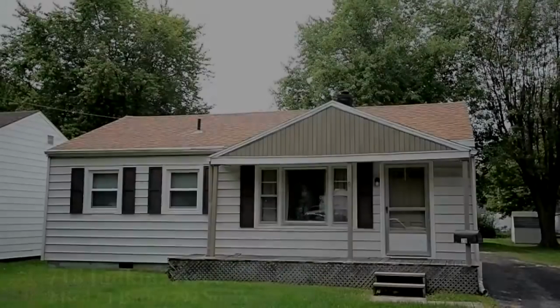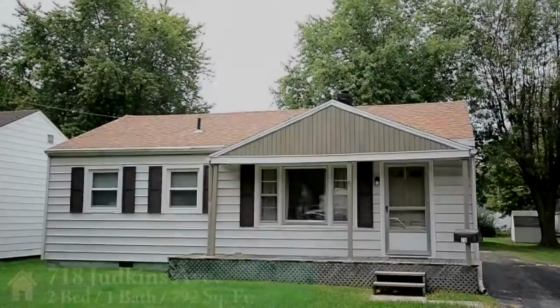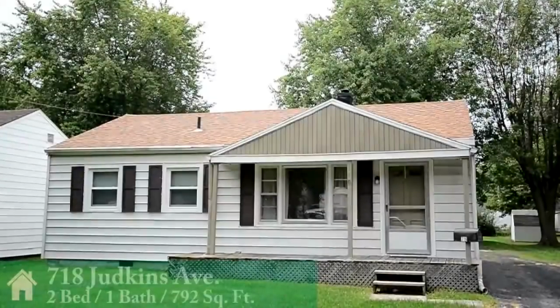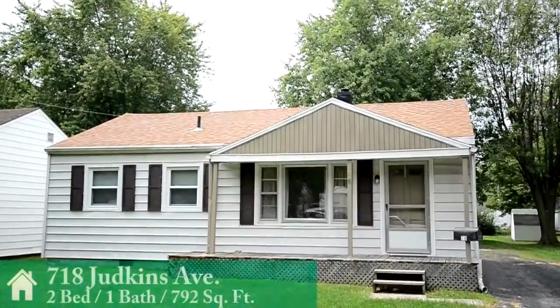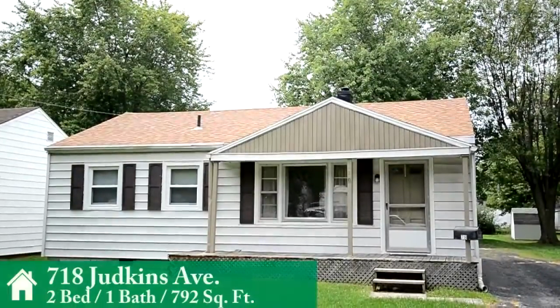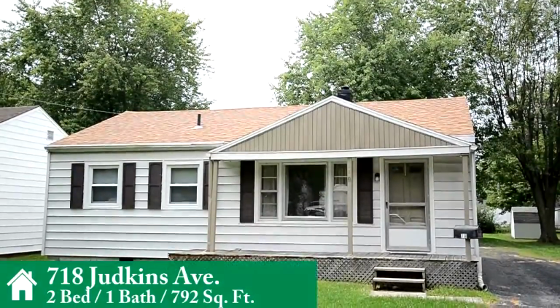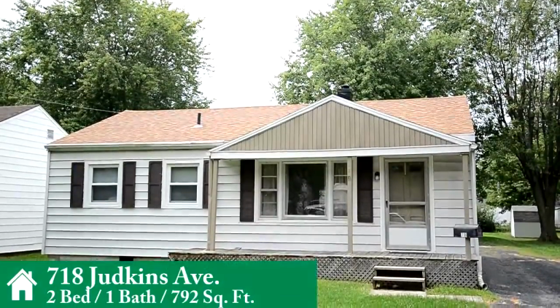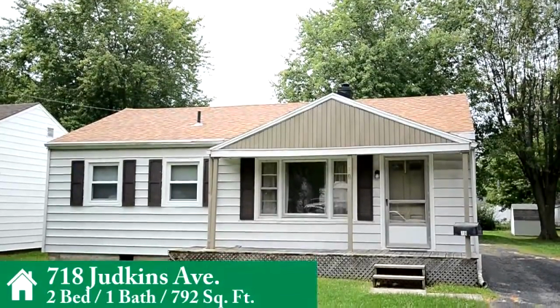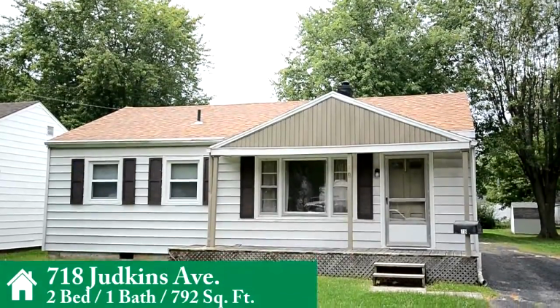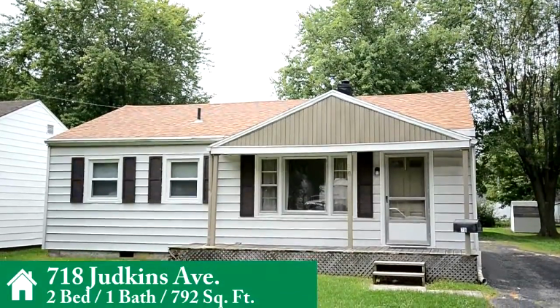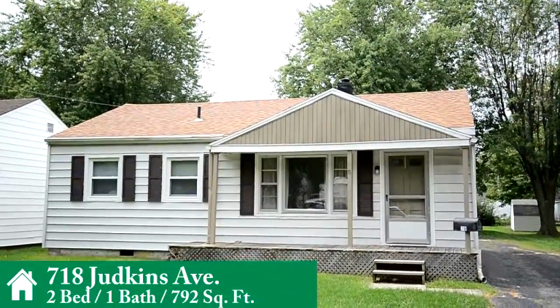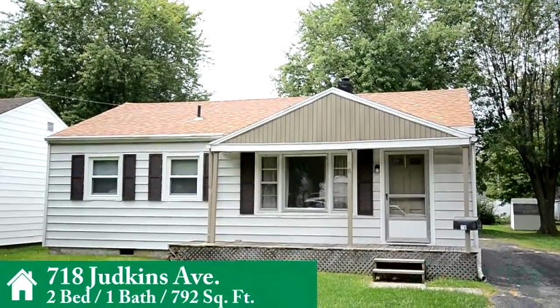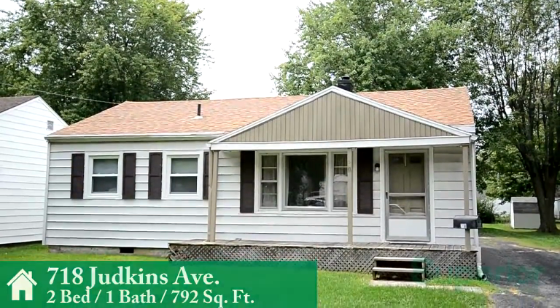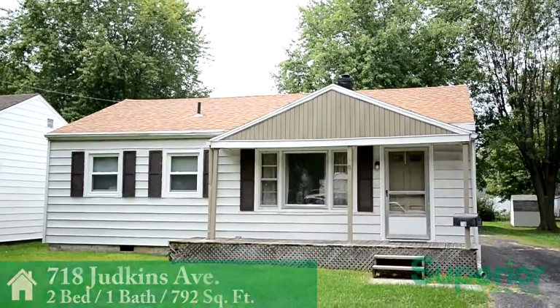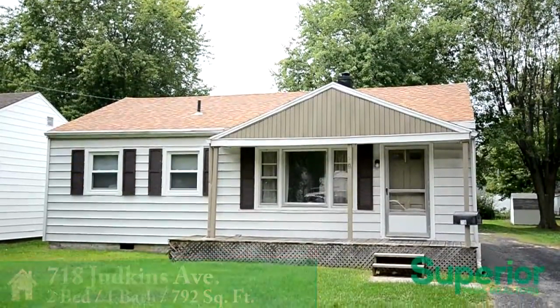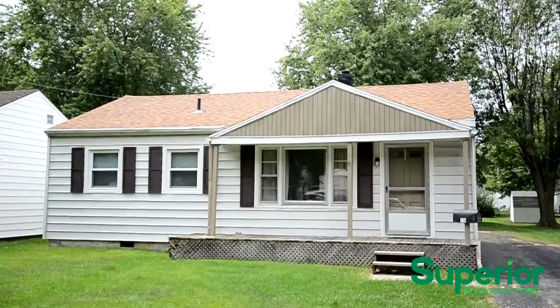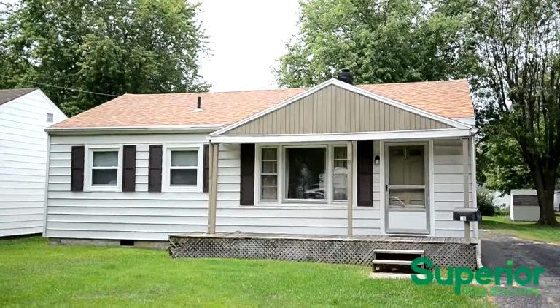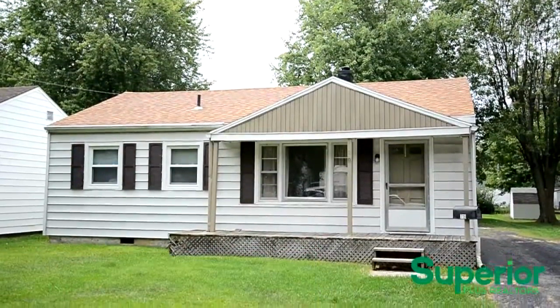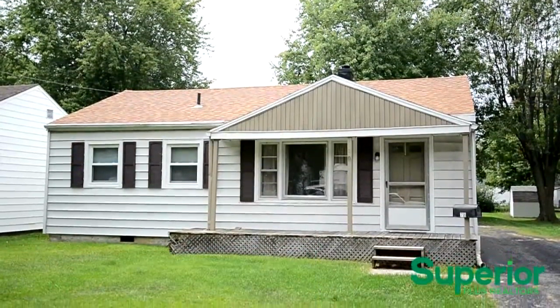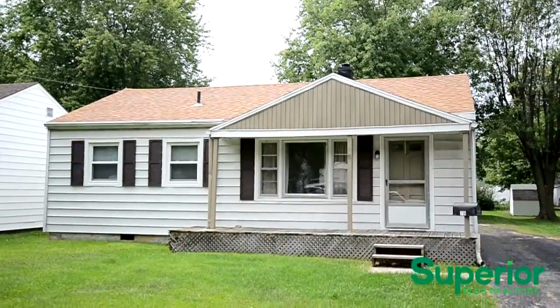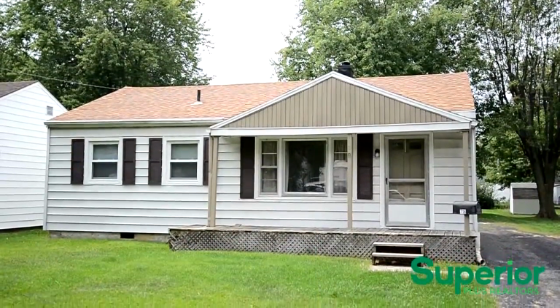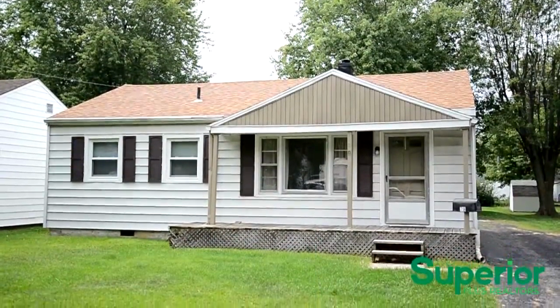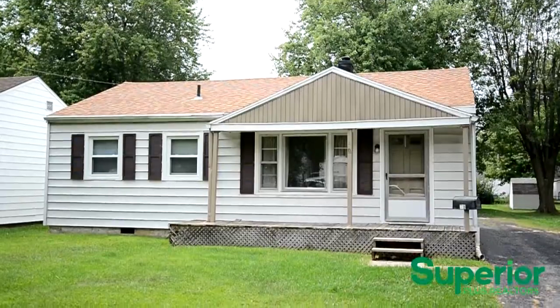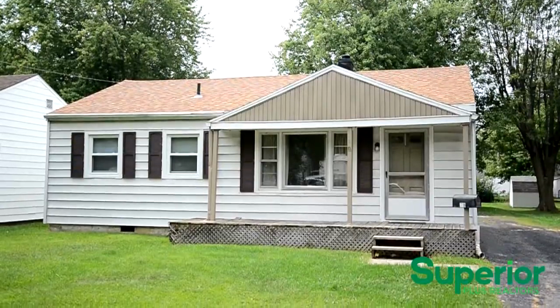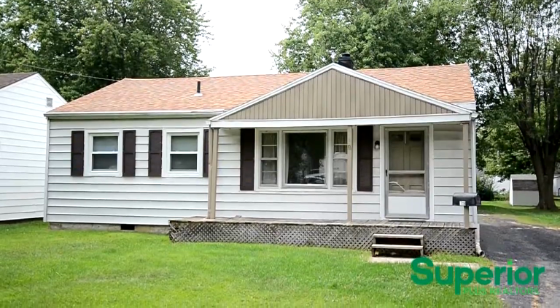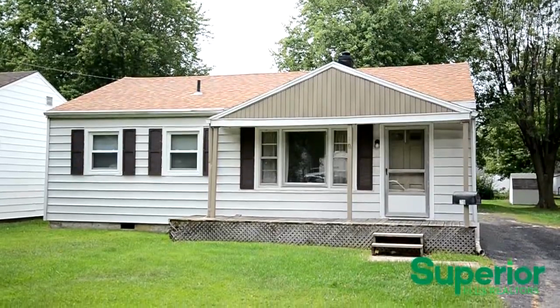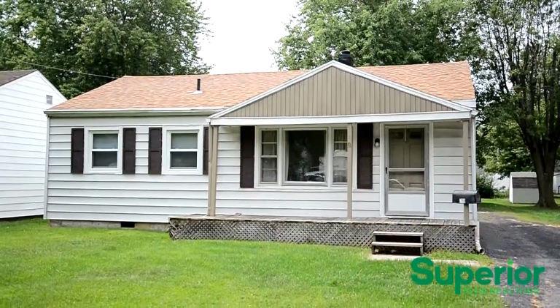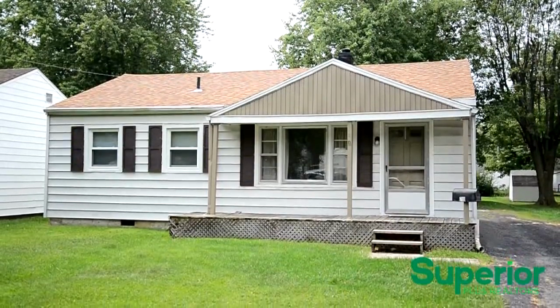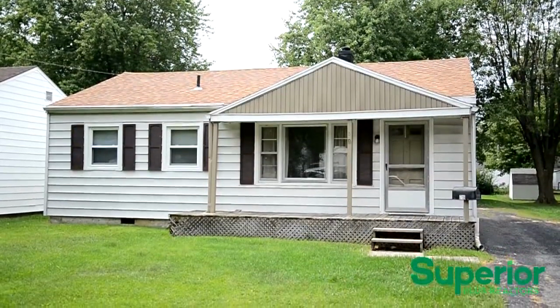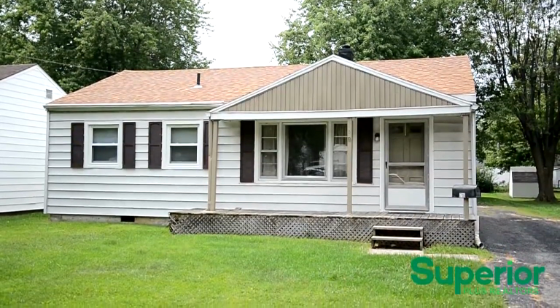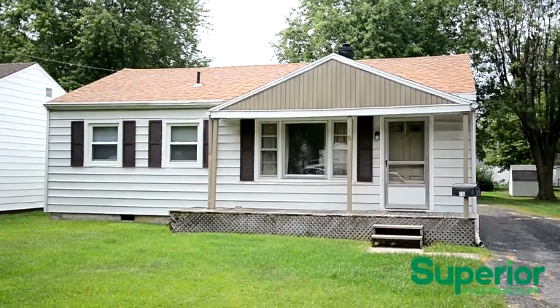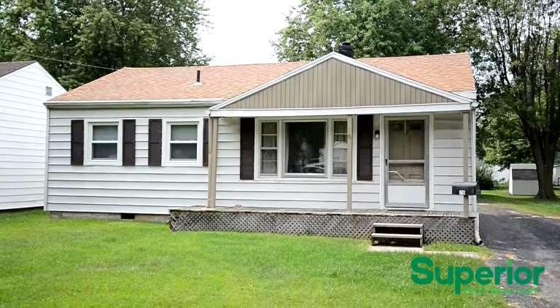Welcome to 718 Judkins Avenue. This charming 2 bedroom, 1 bathroom home loaded with updates is located on Lima's west side.